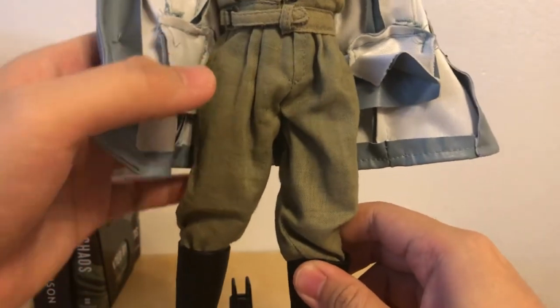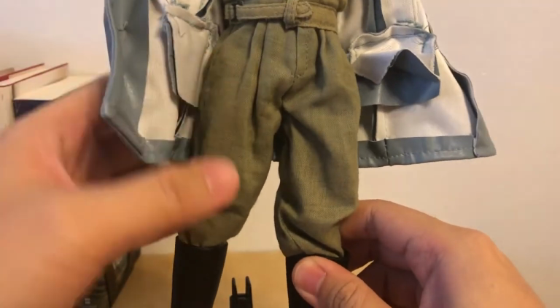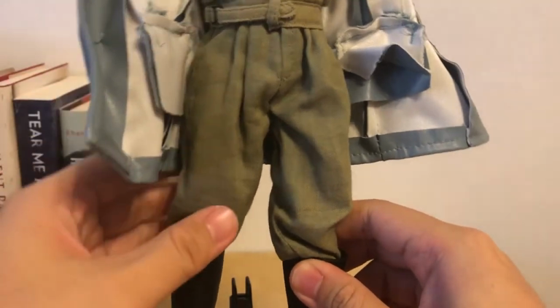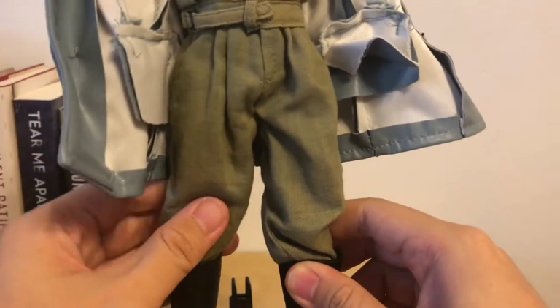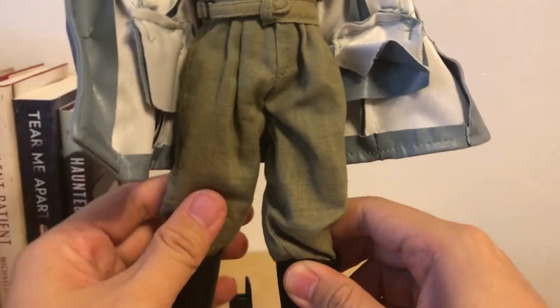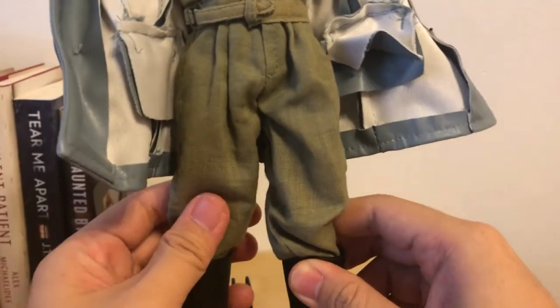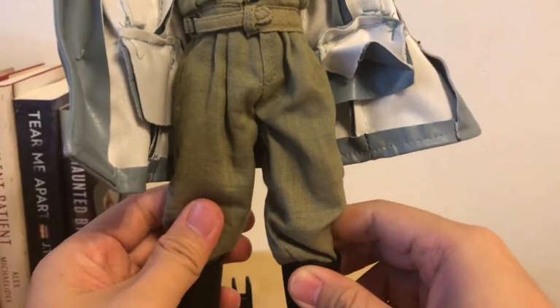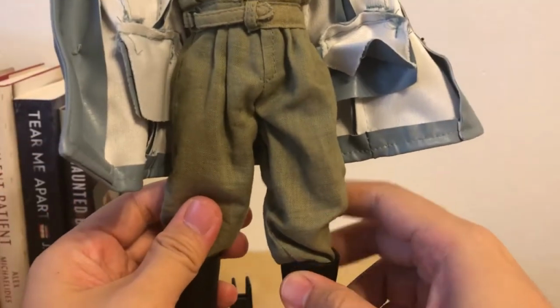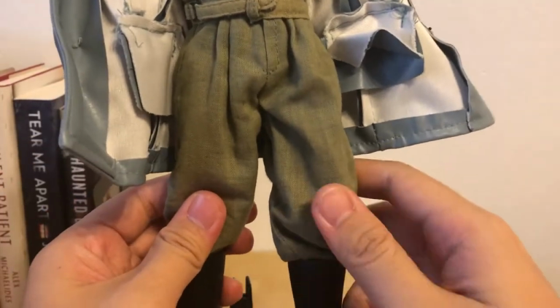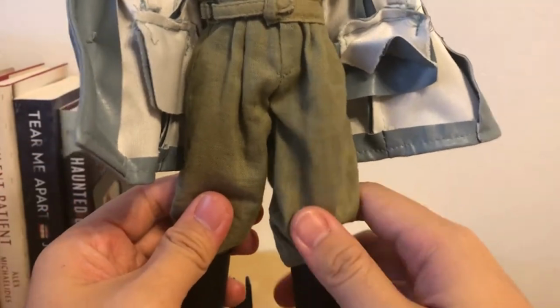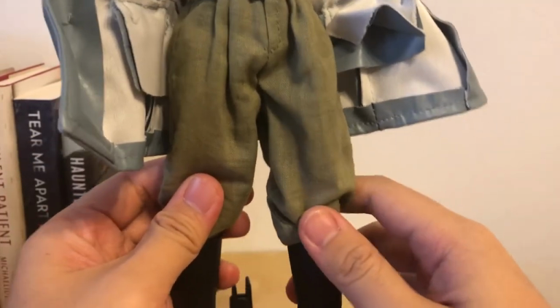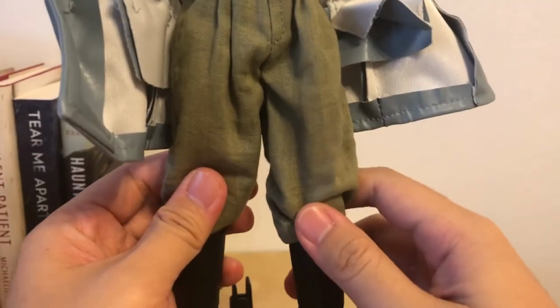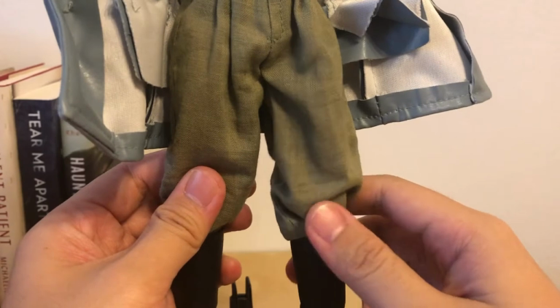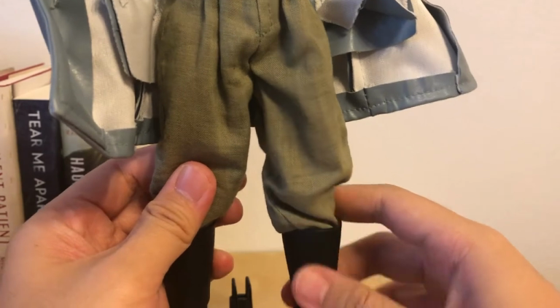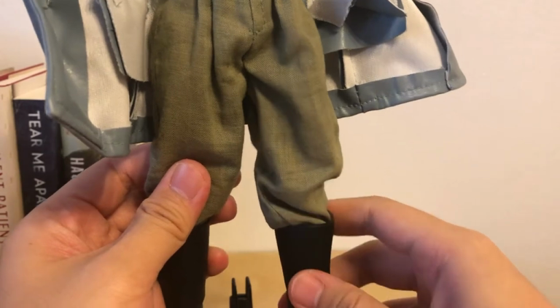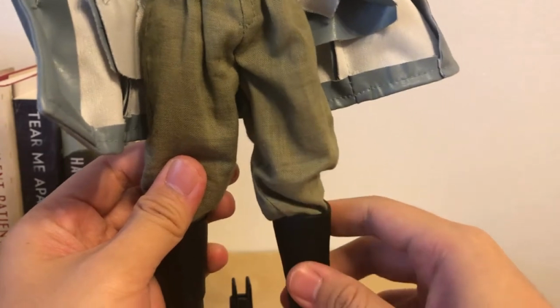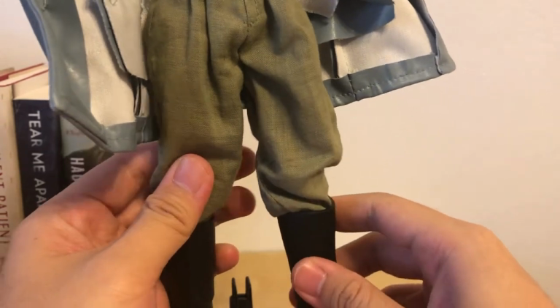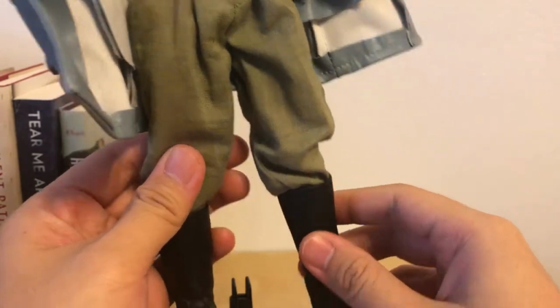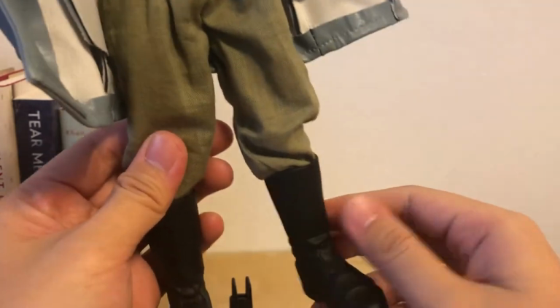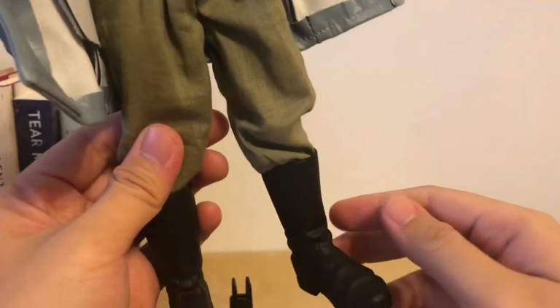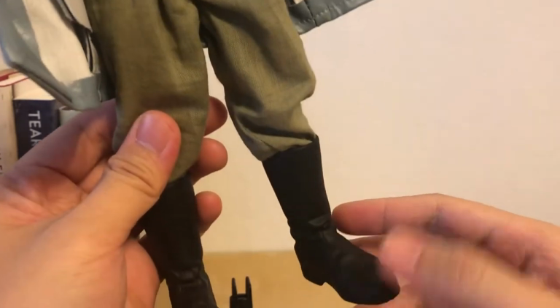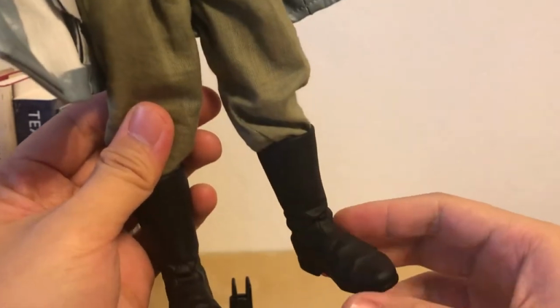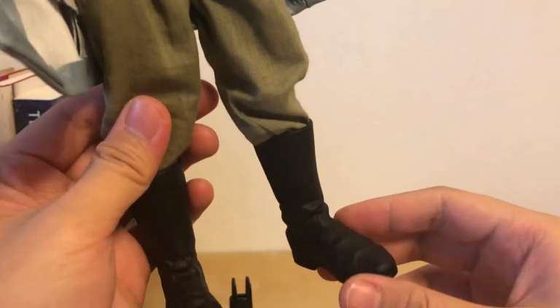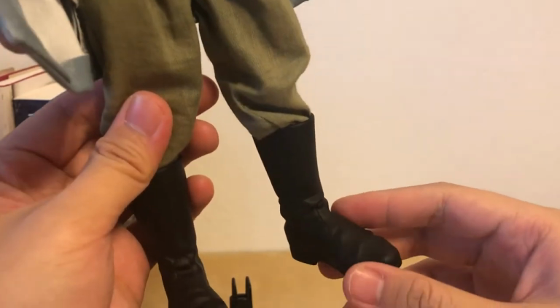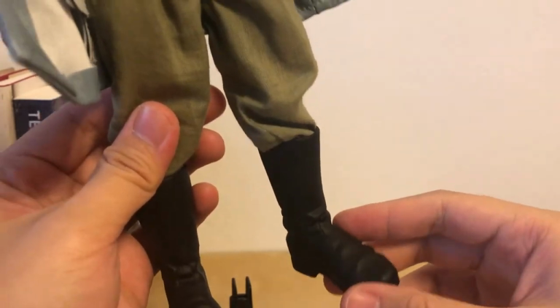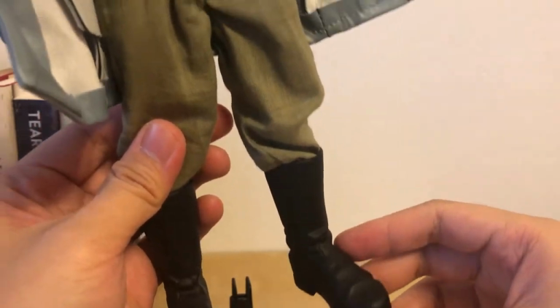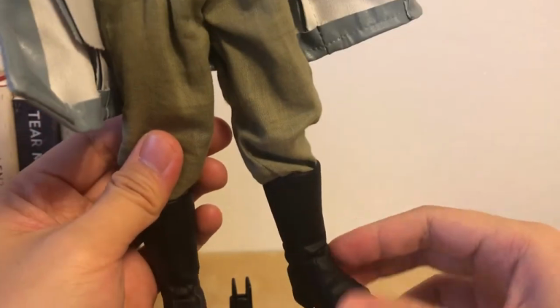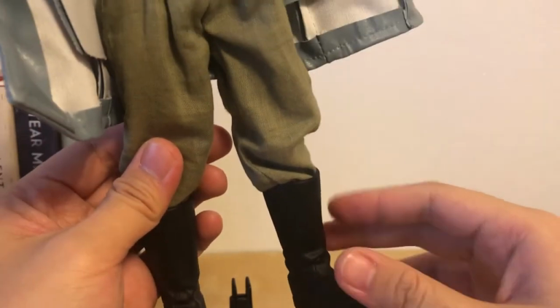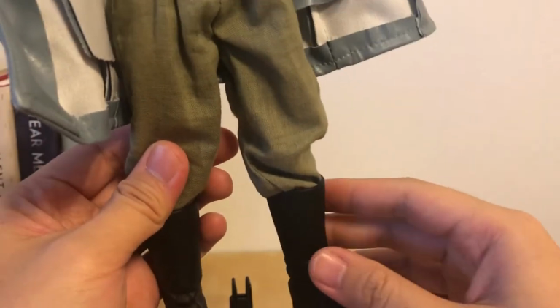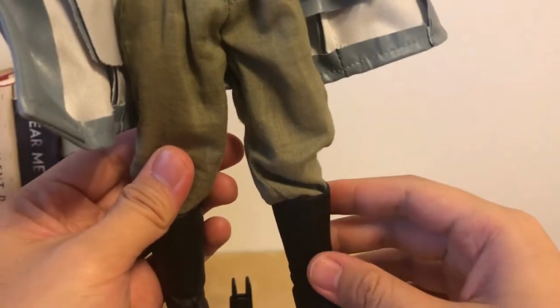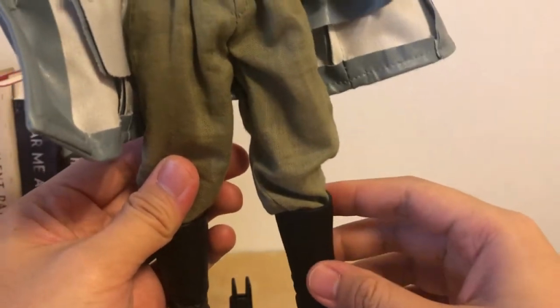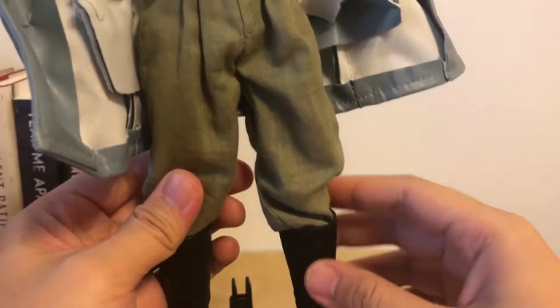These are his breeches, and with the long boots.